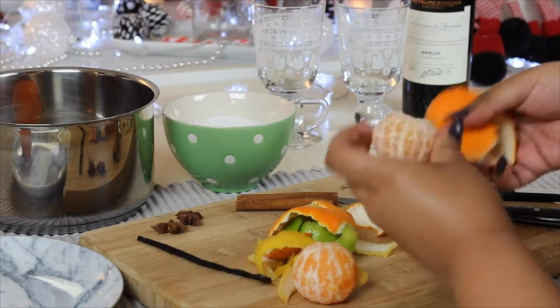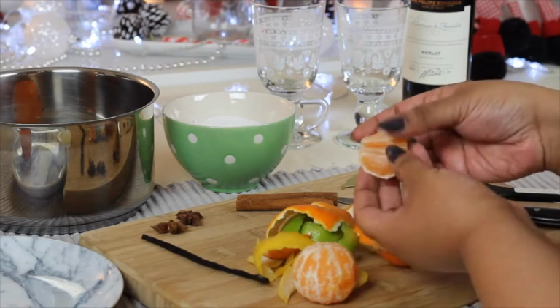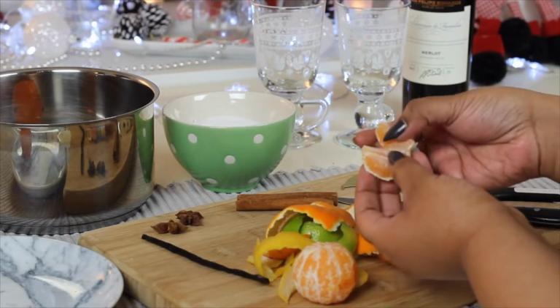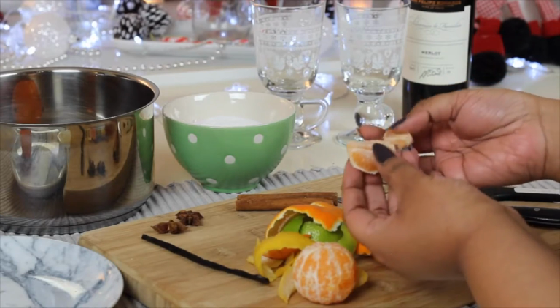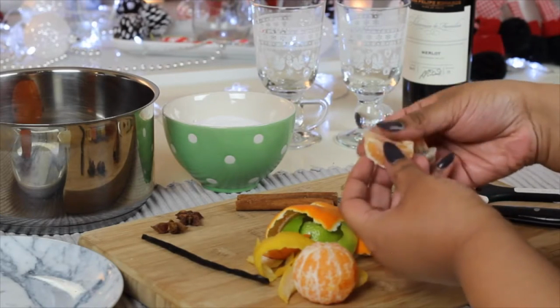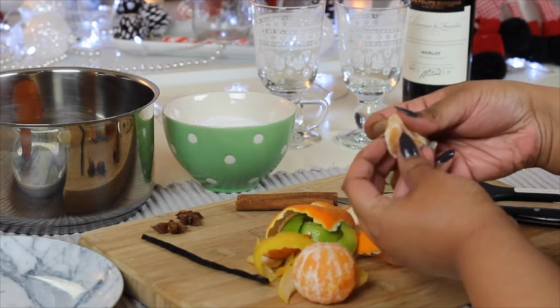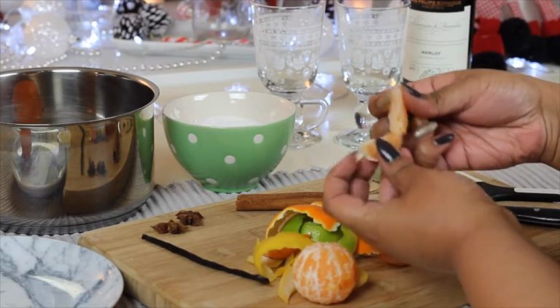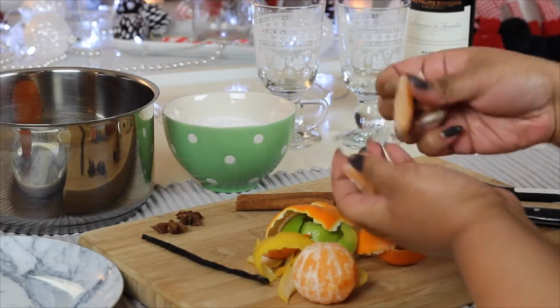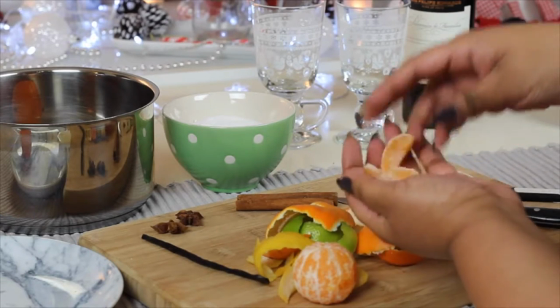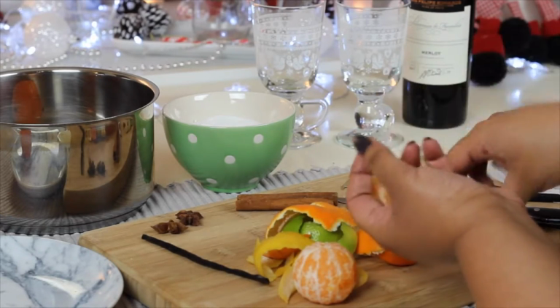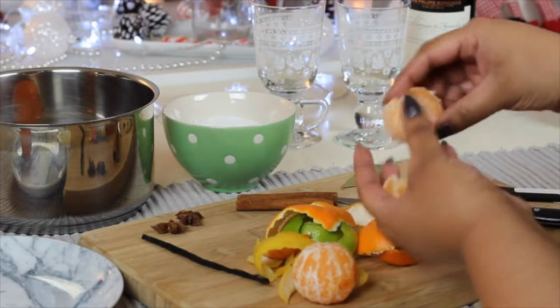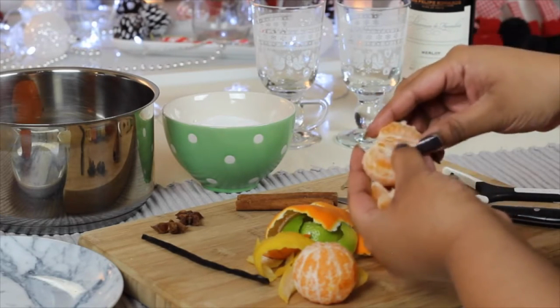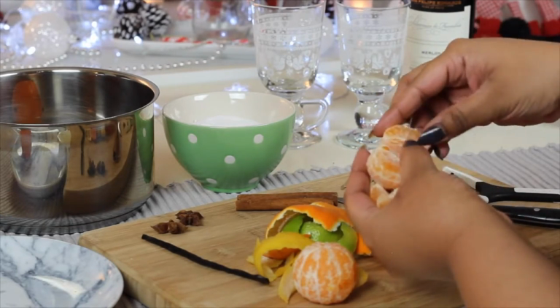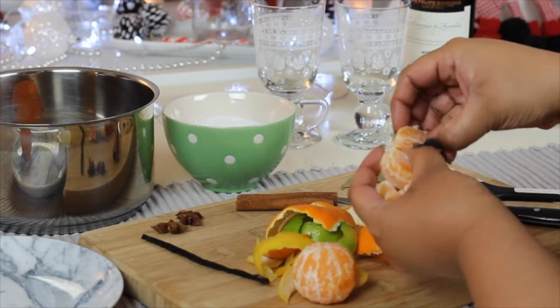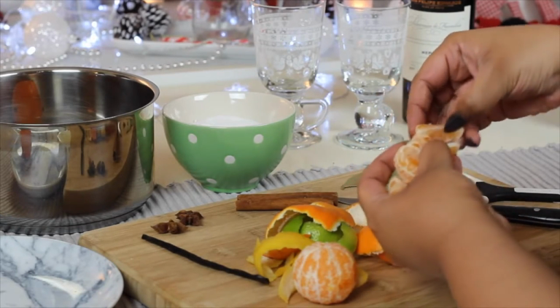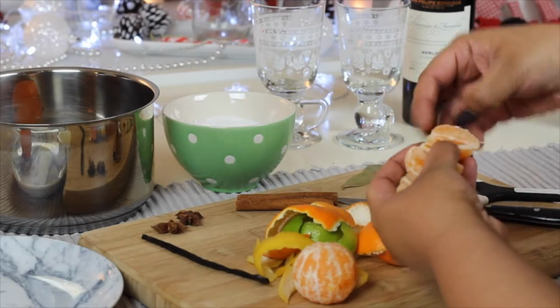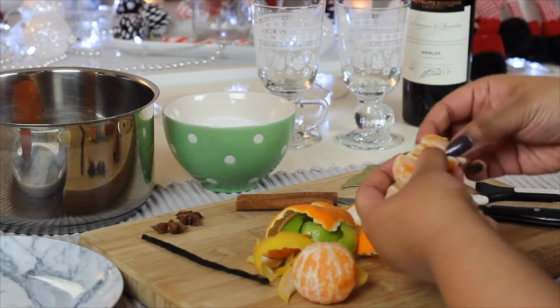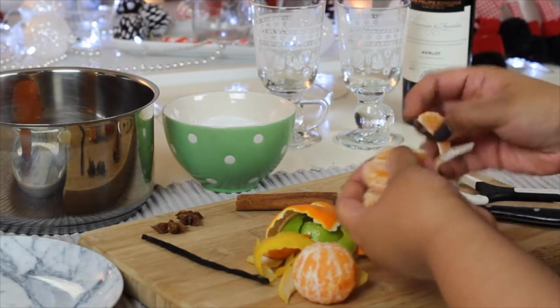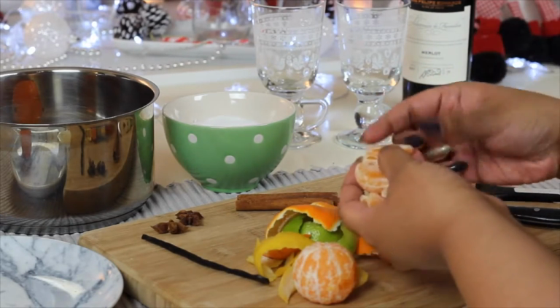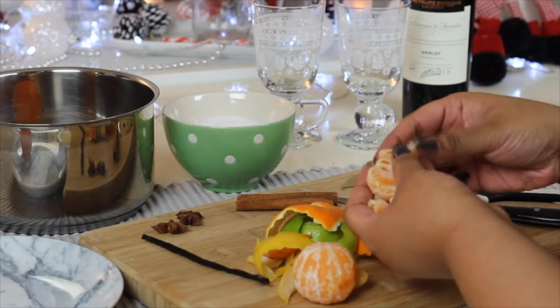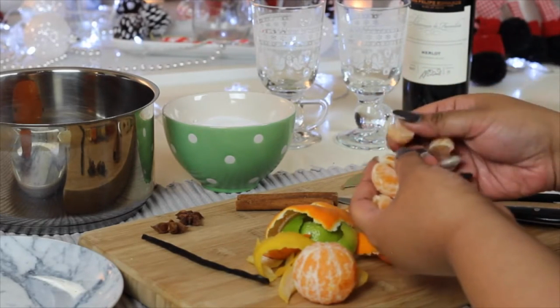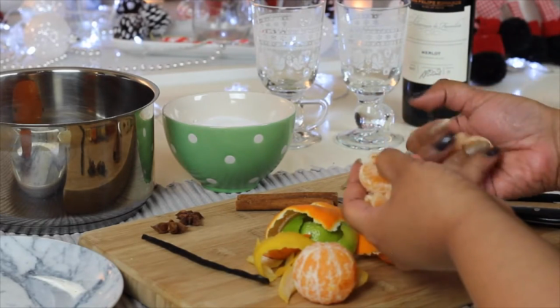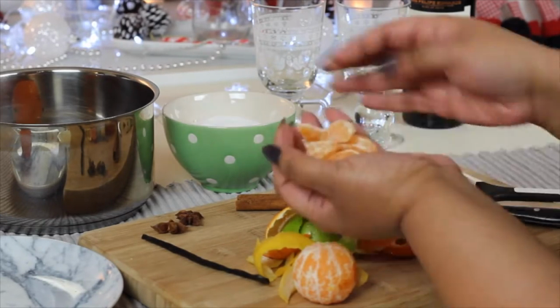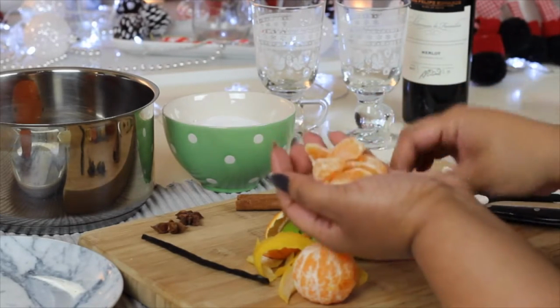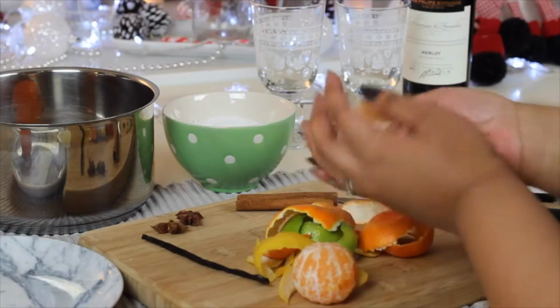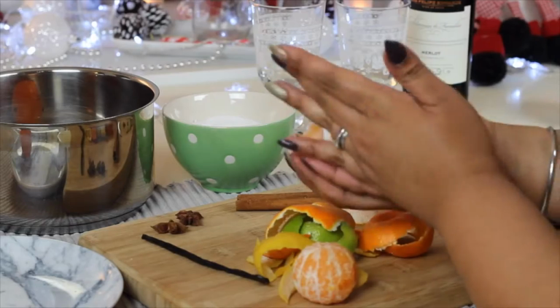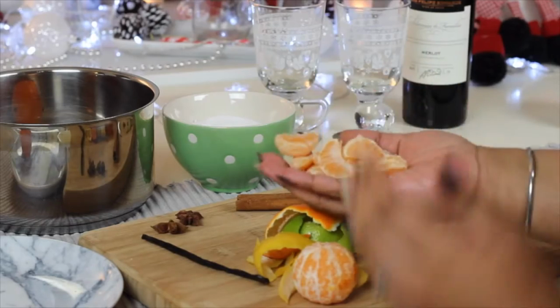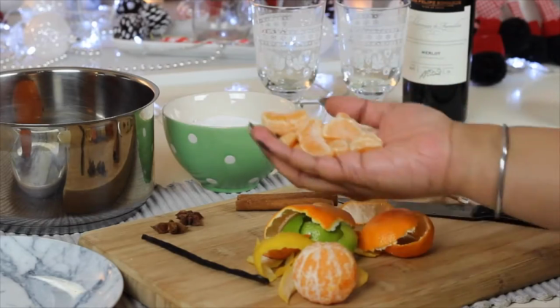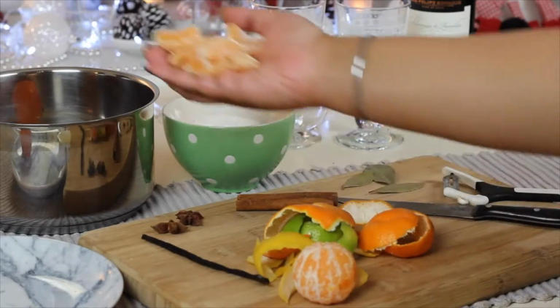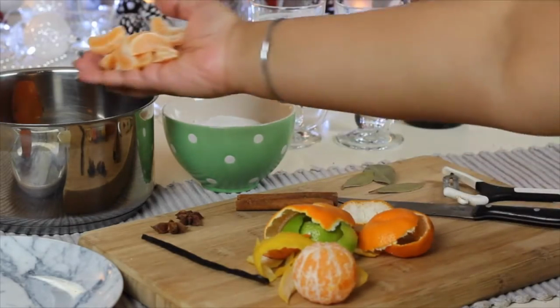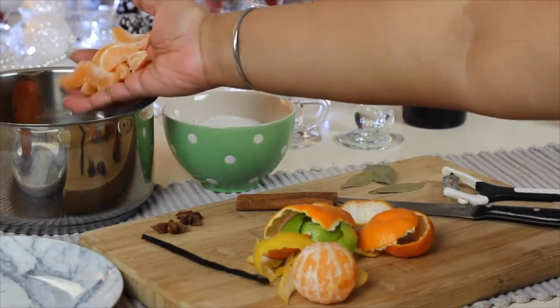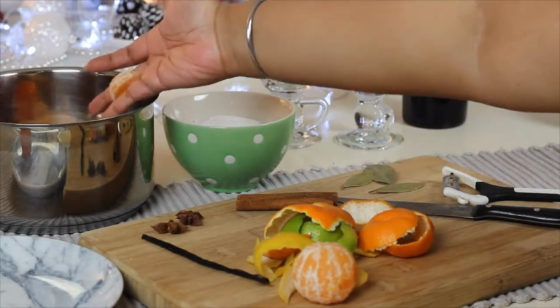With the clementines I'm going to squeeze all the juice in as much as I can and also throw the actual orange into the pan too.